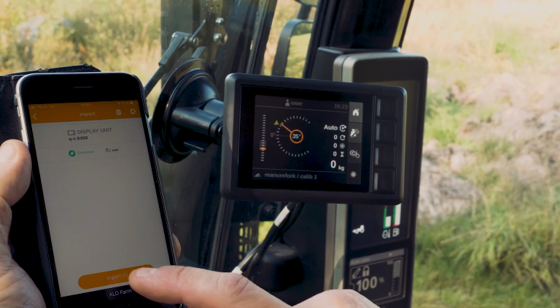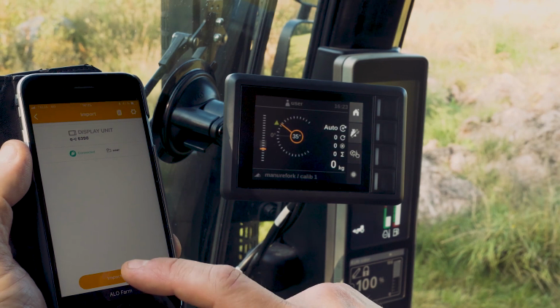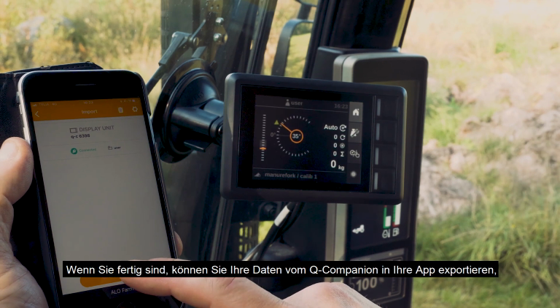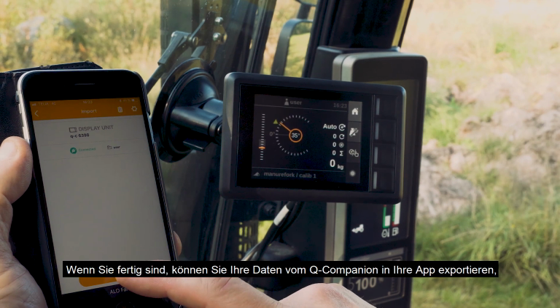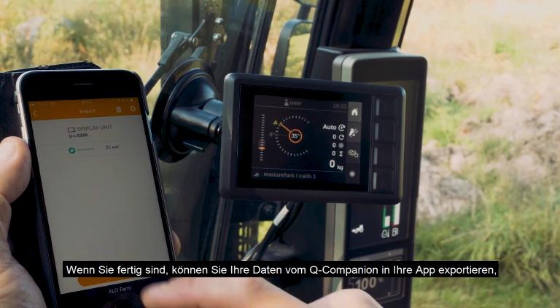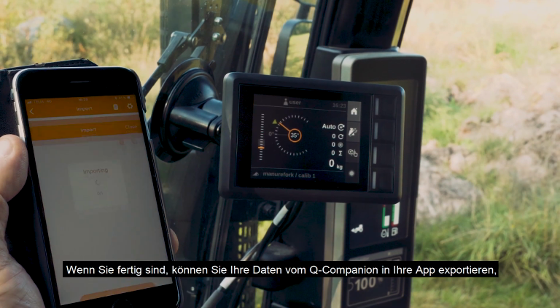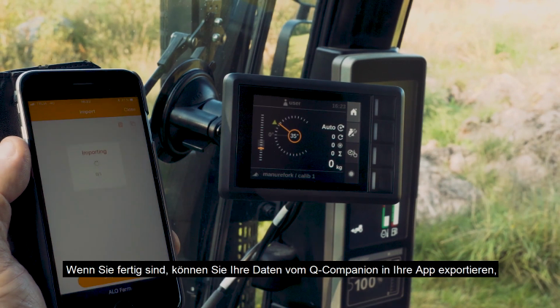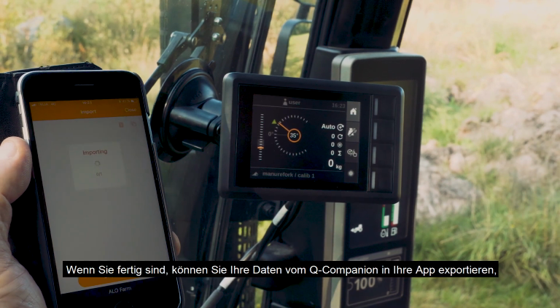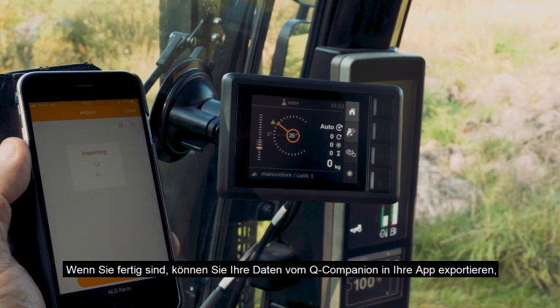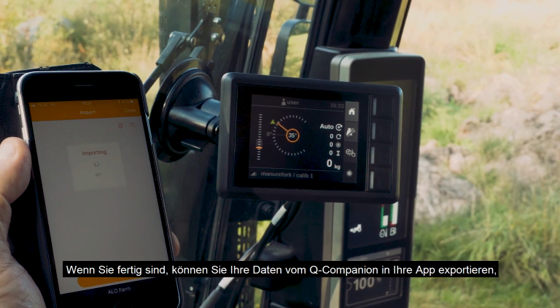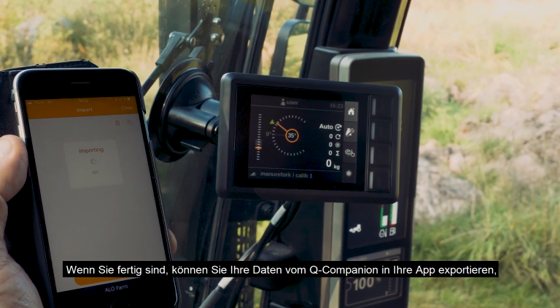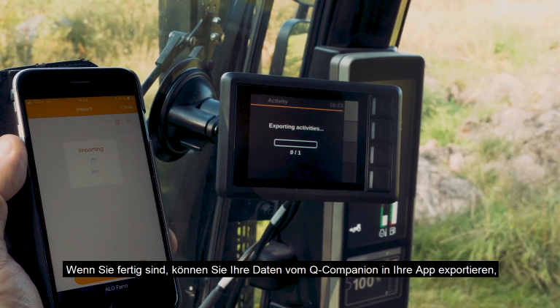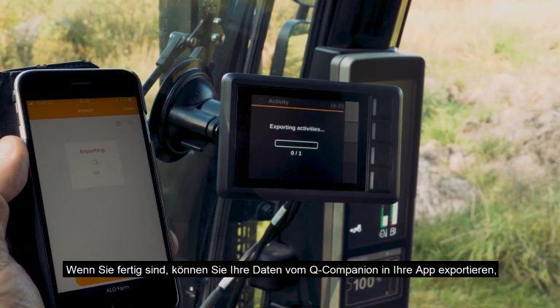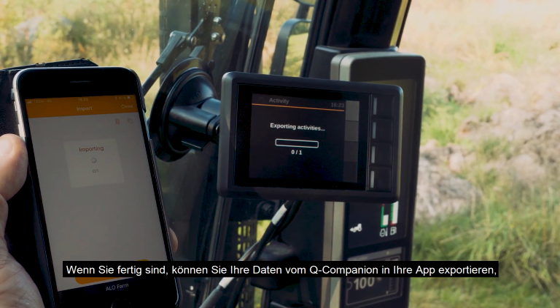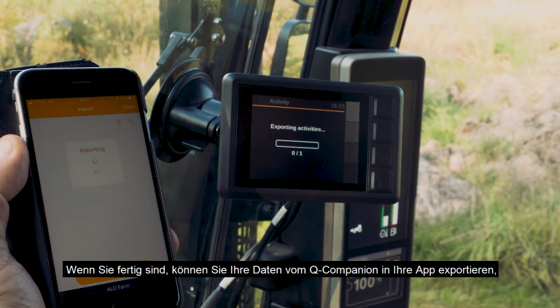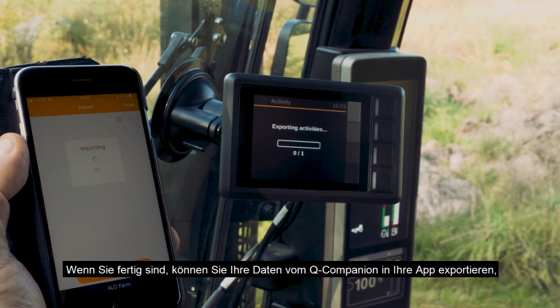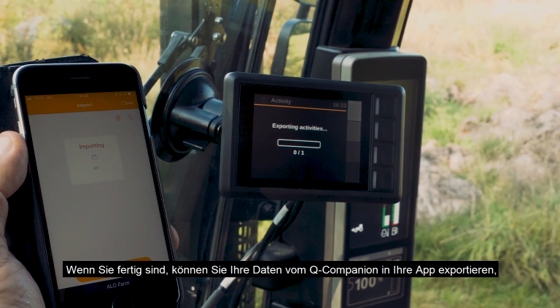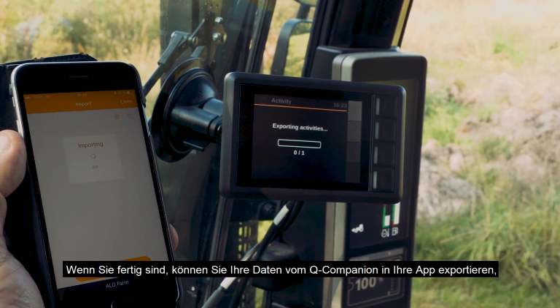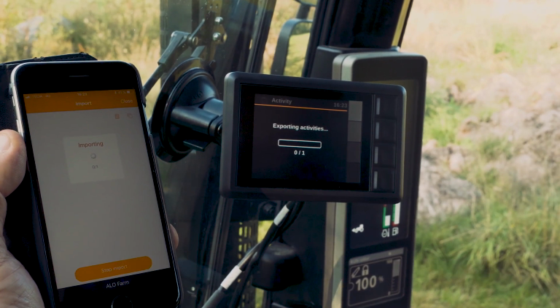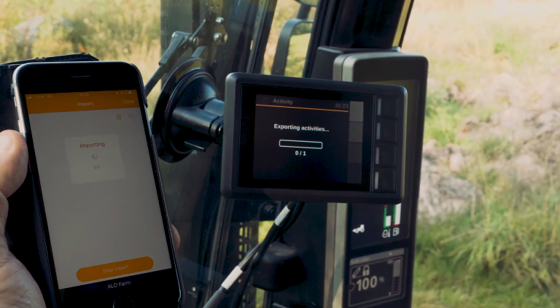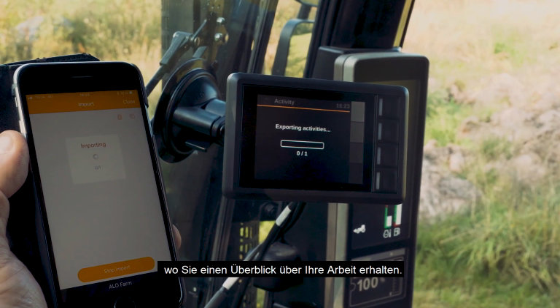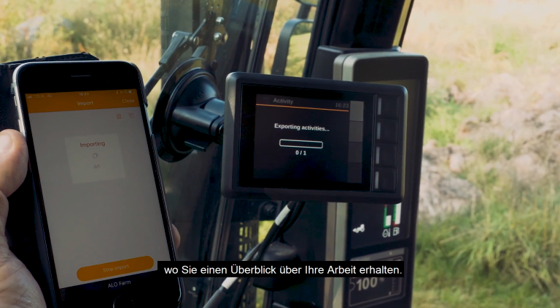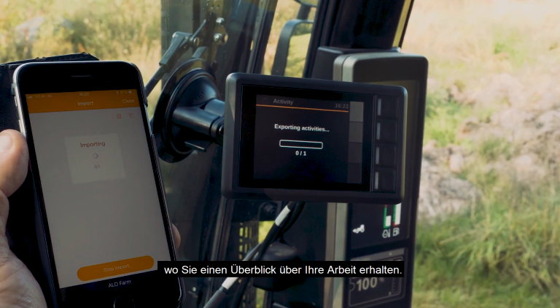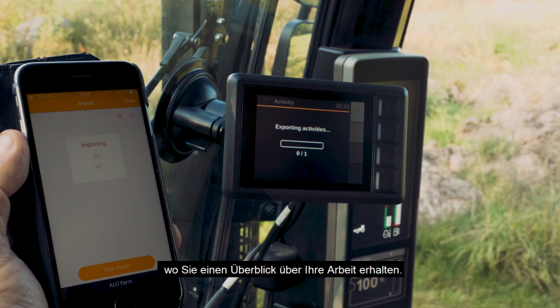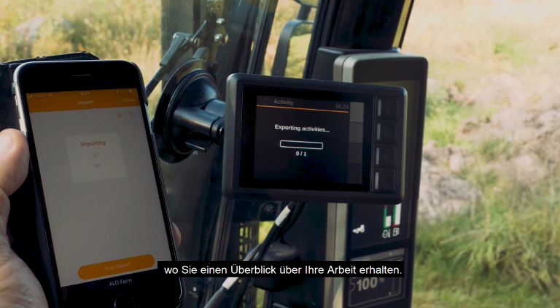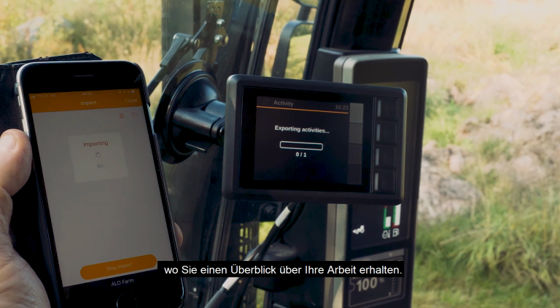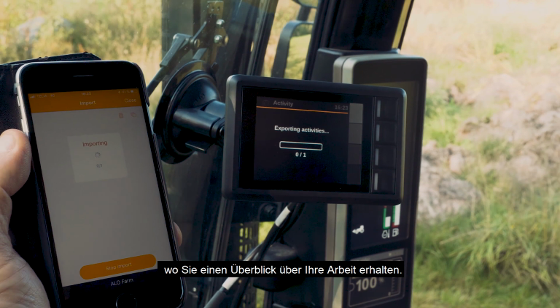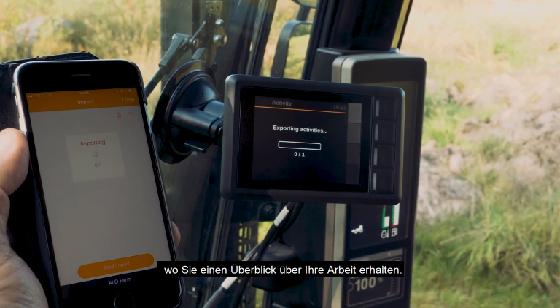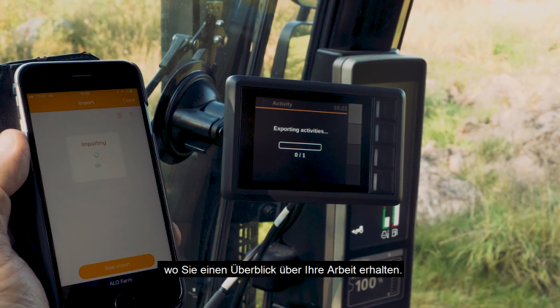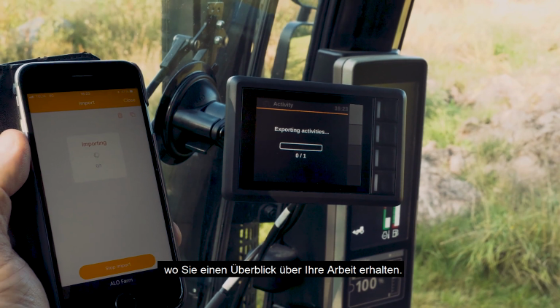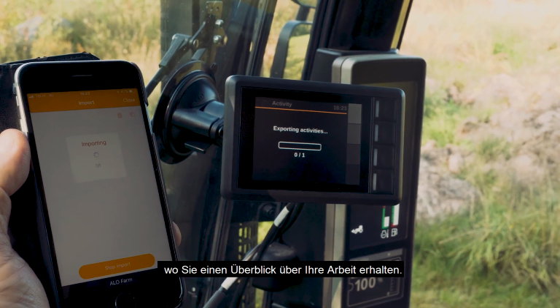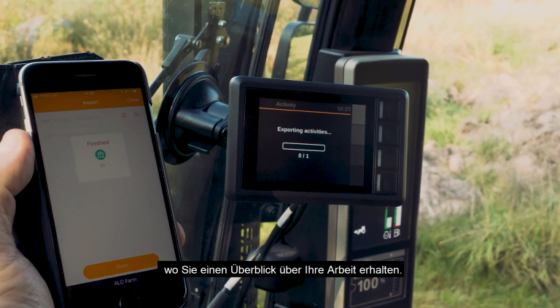You can then export your data from the Q-Companion to your app, where you will have an overview of the work you've done.